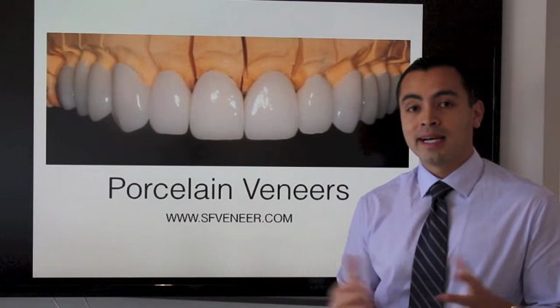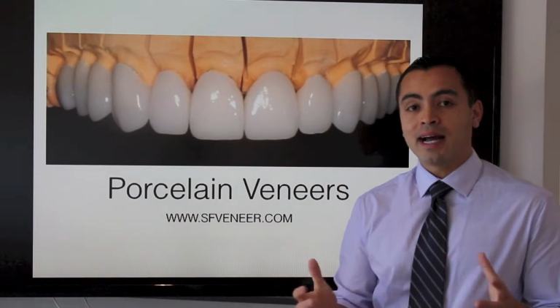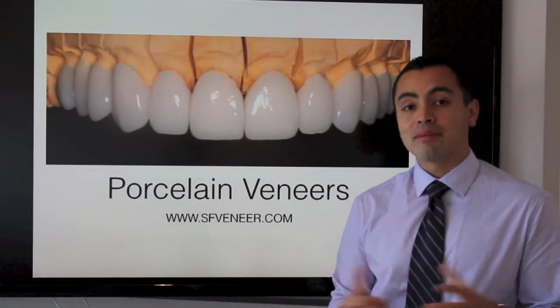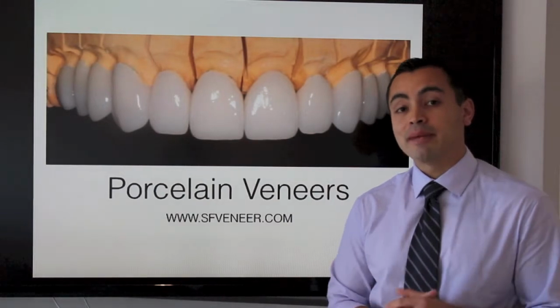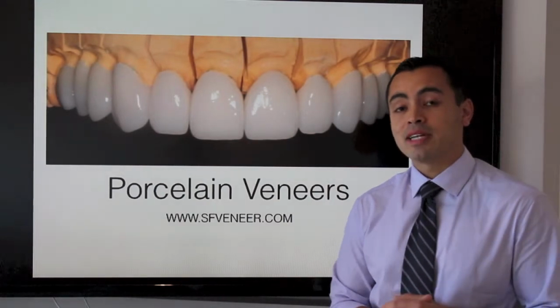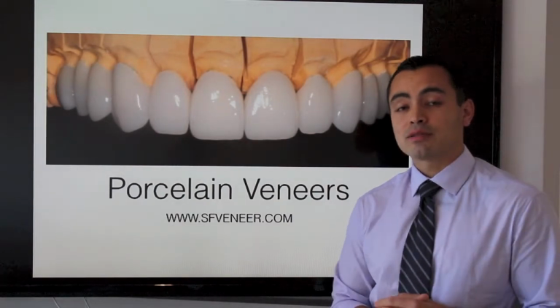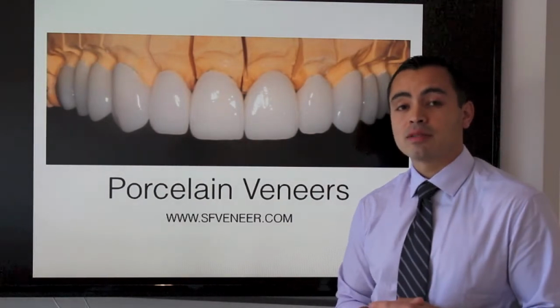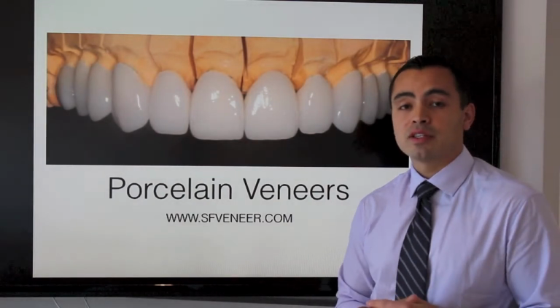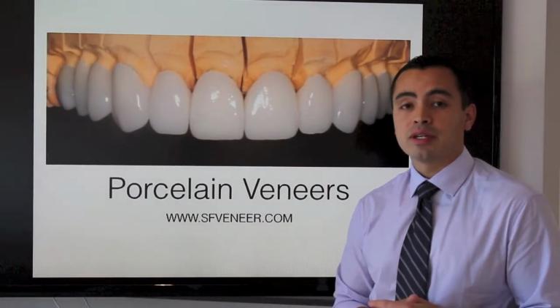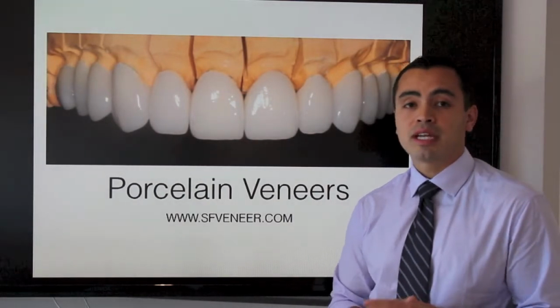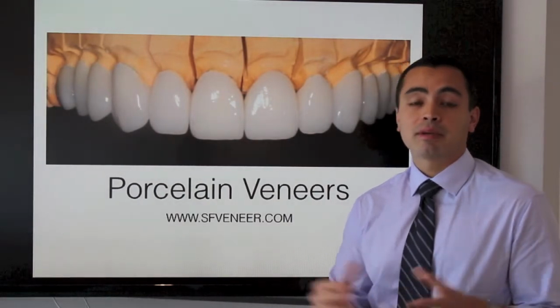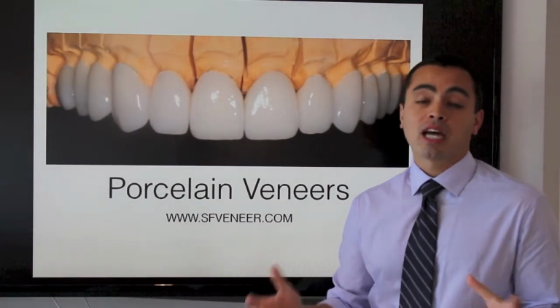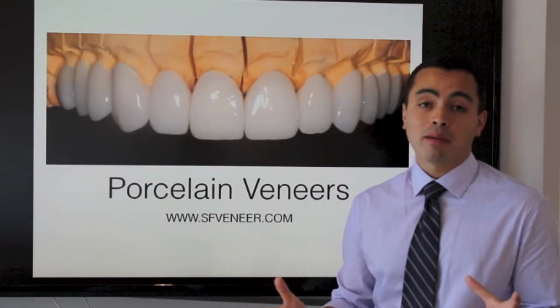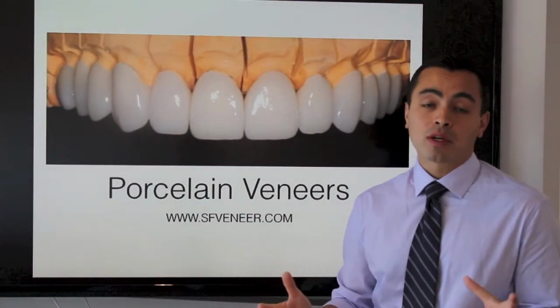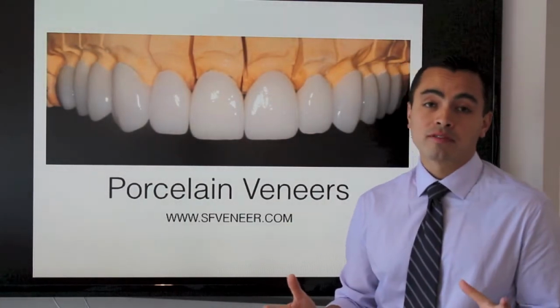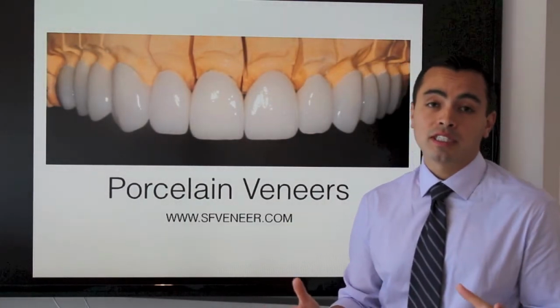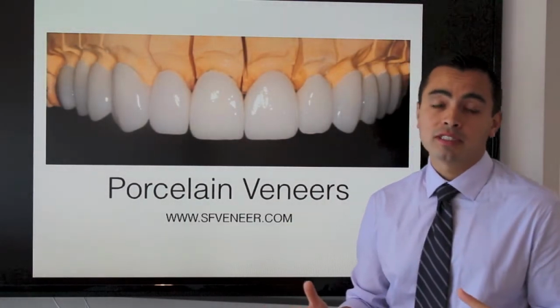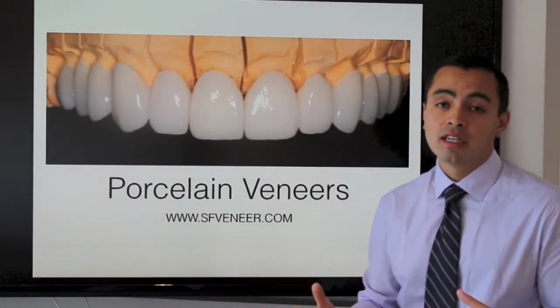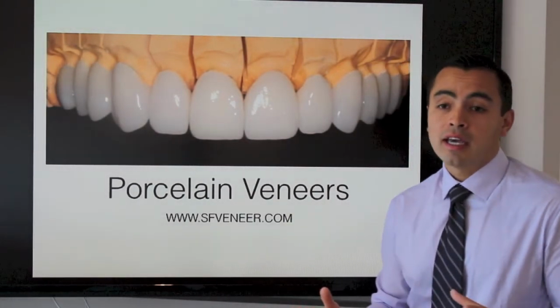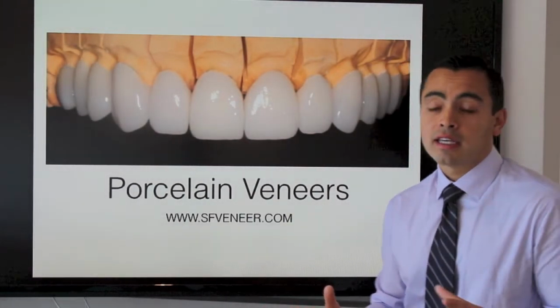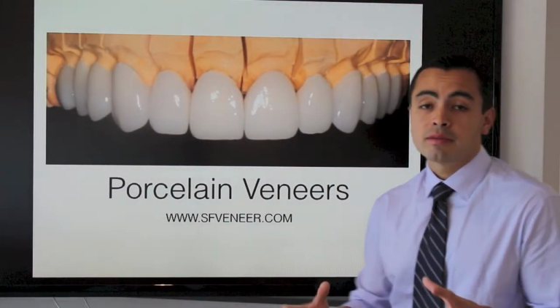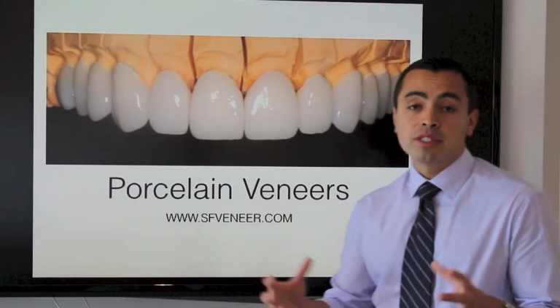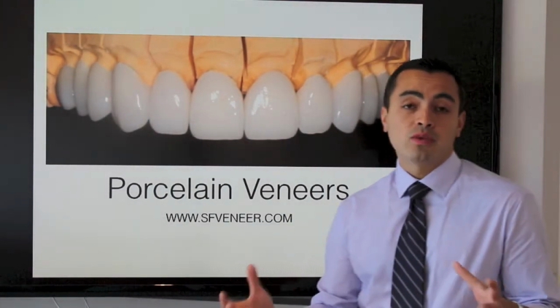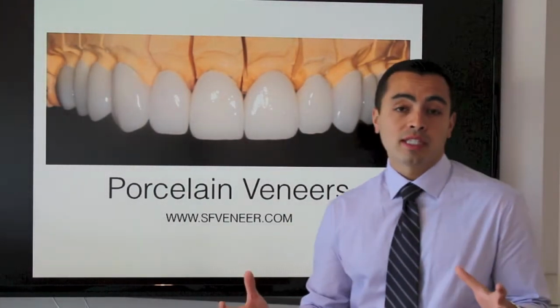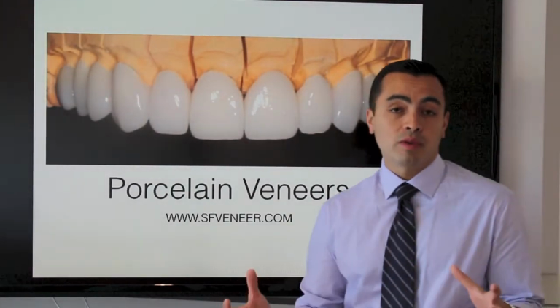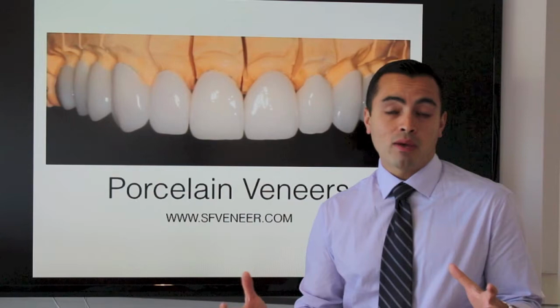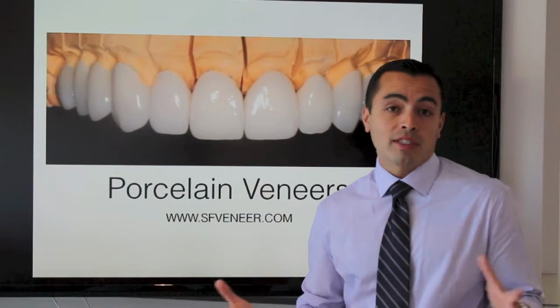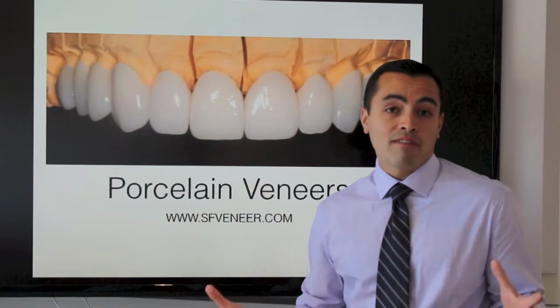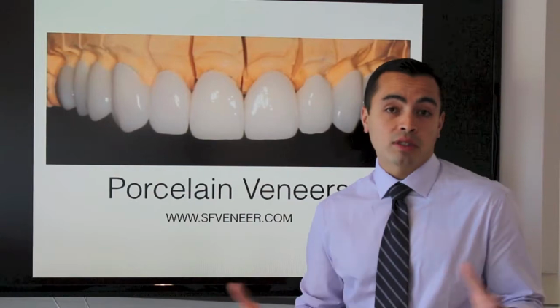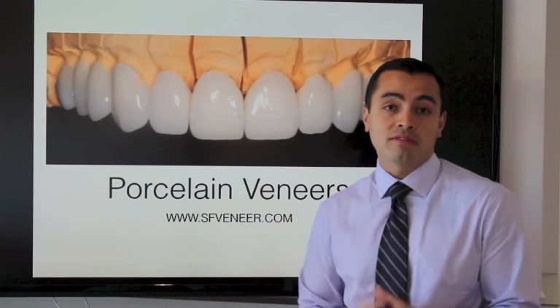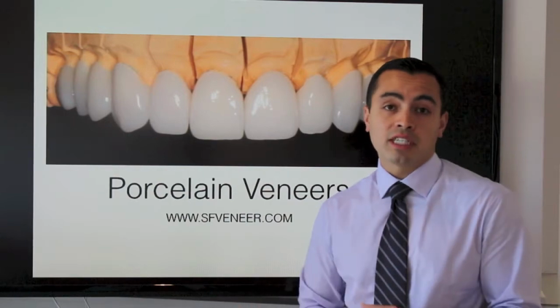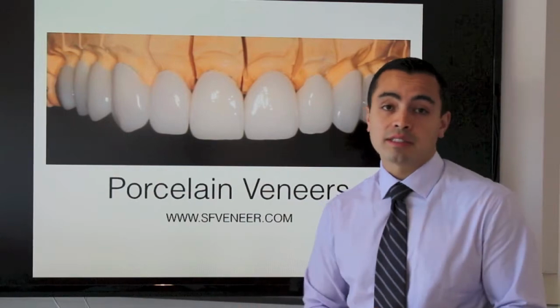Hi, my name is Dr. Robert Soto. Today I'm going to talk about porcelain veneers and give some reasons why someone may want to have porcelain veneers.